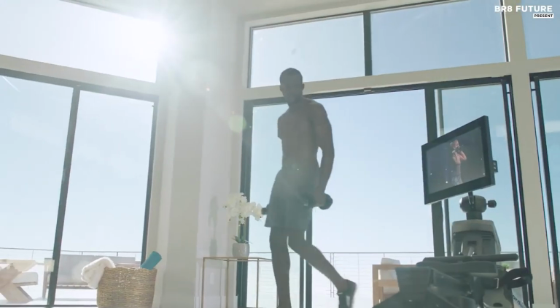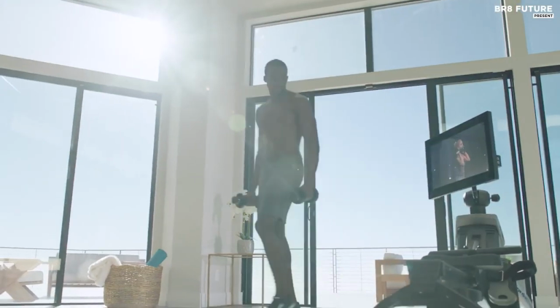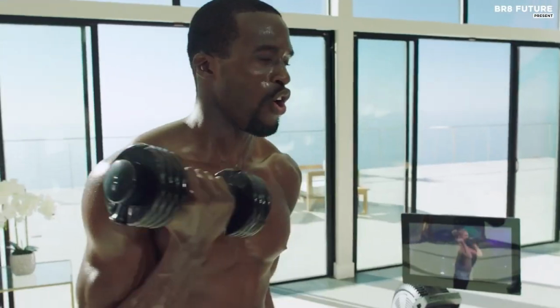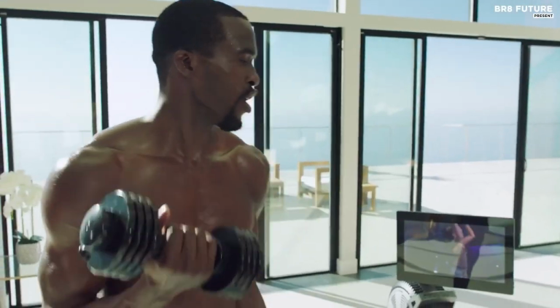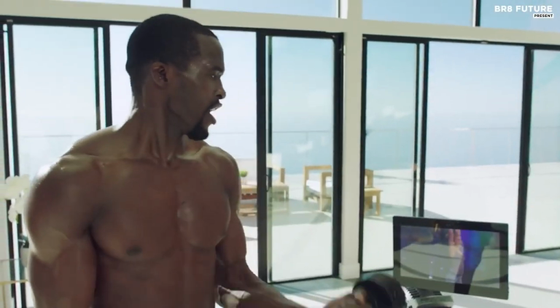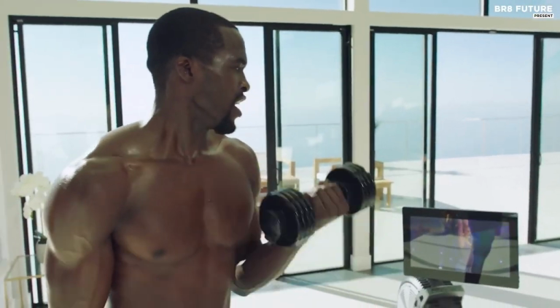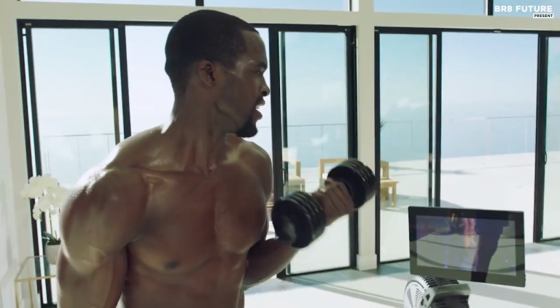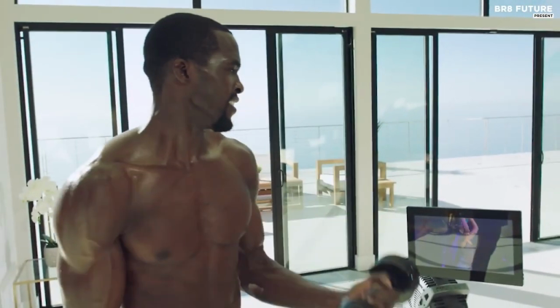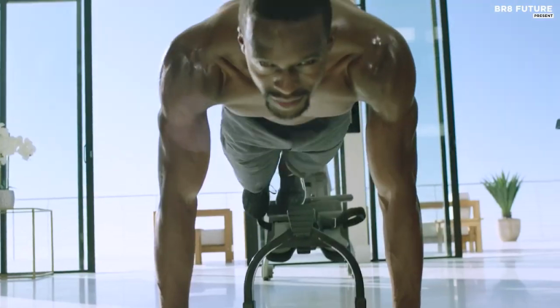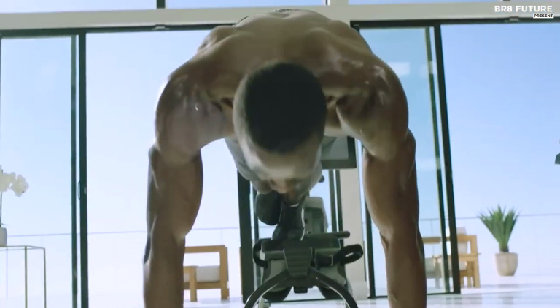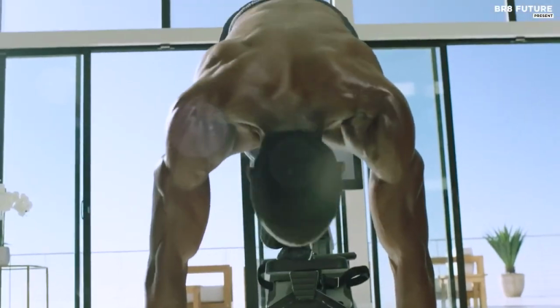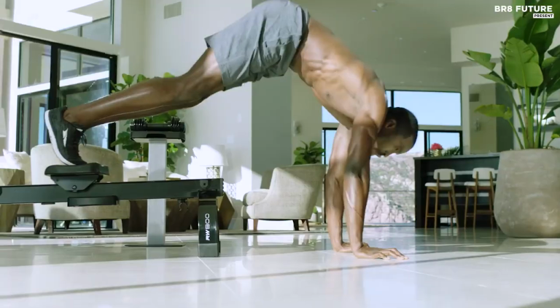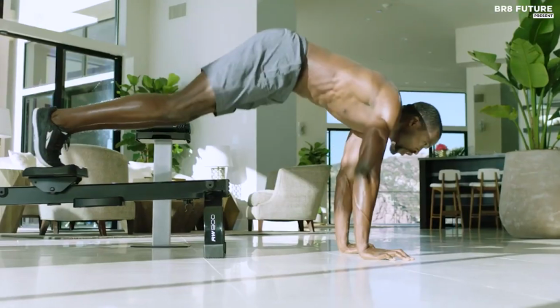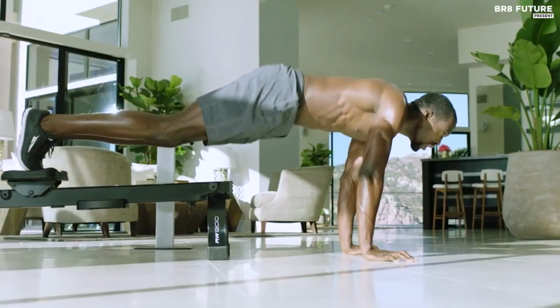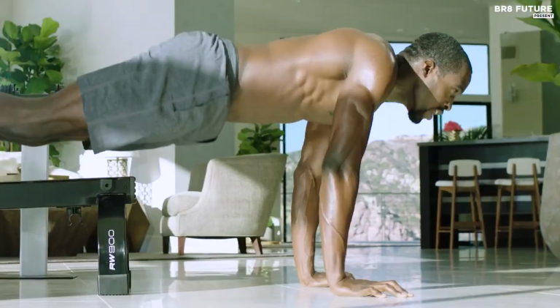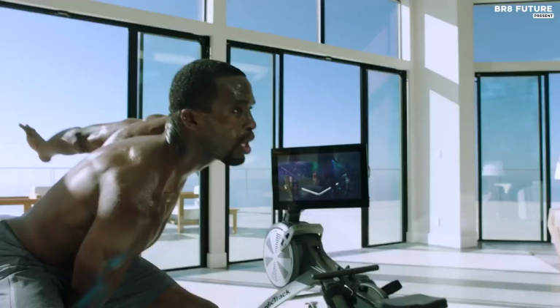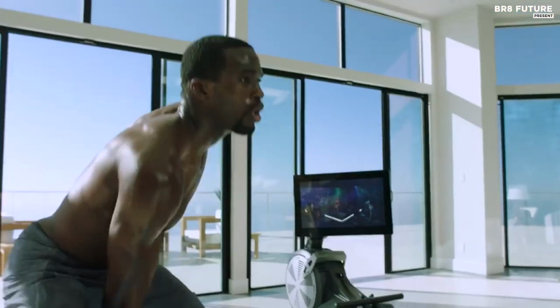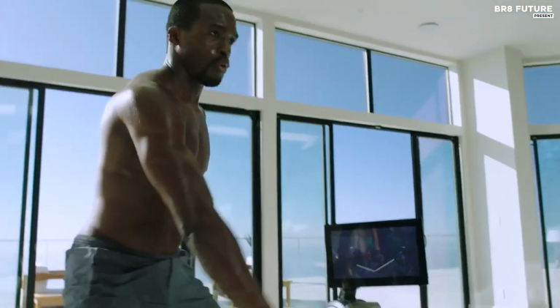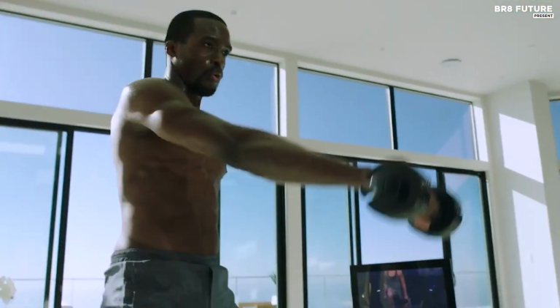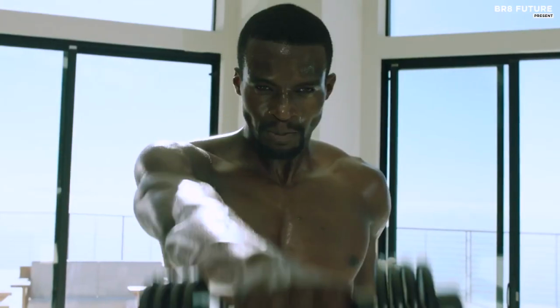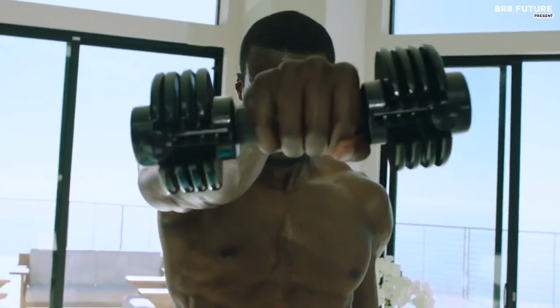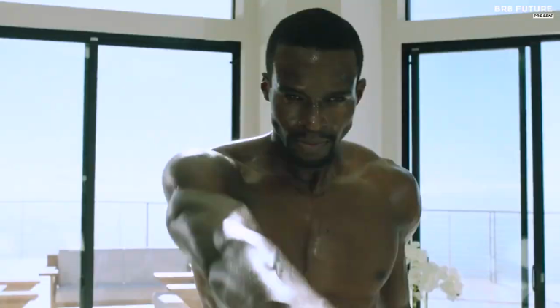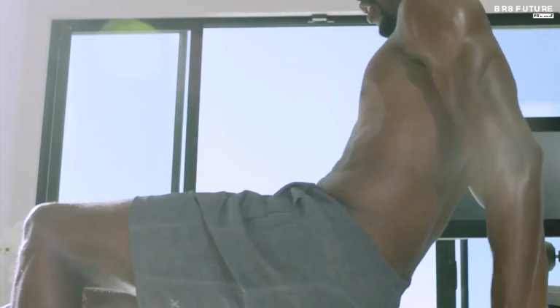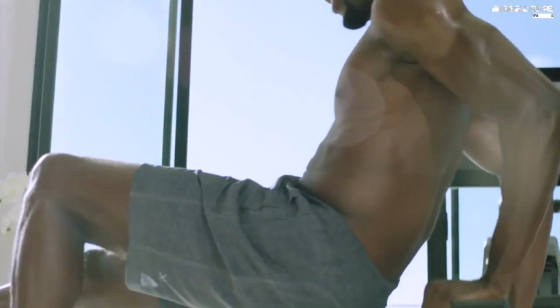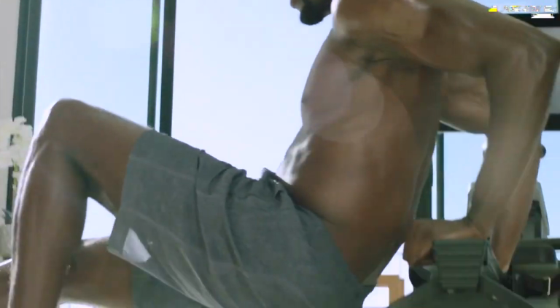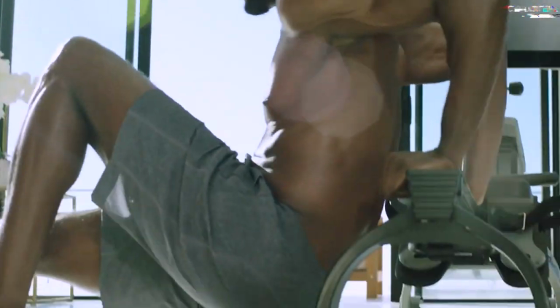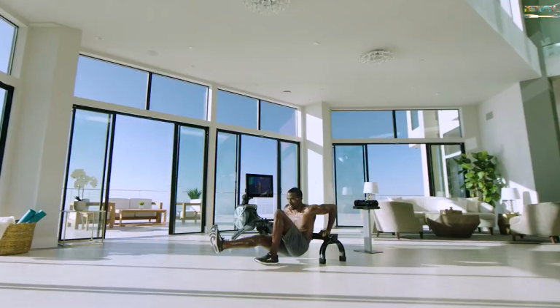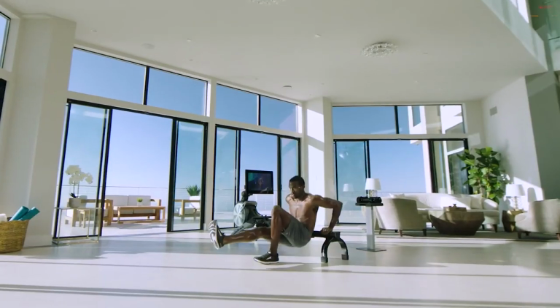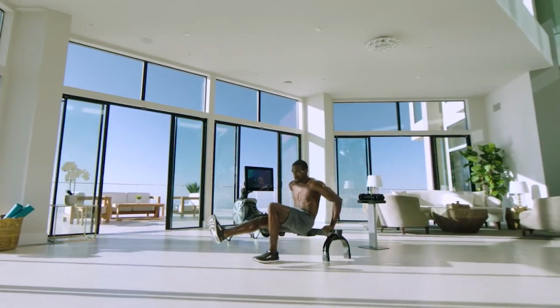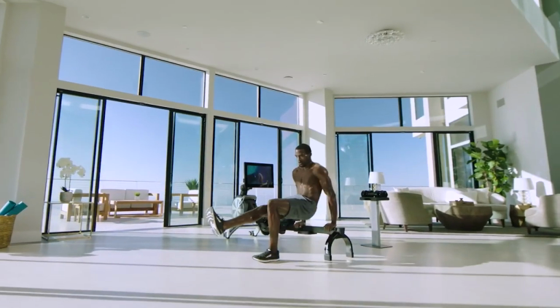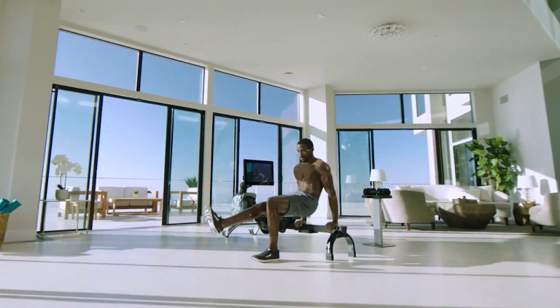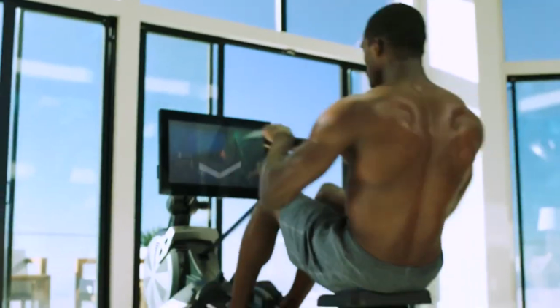Elevate your fitness routine and take your performance to the next level with the NordicTrack RW900.